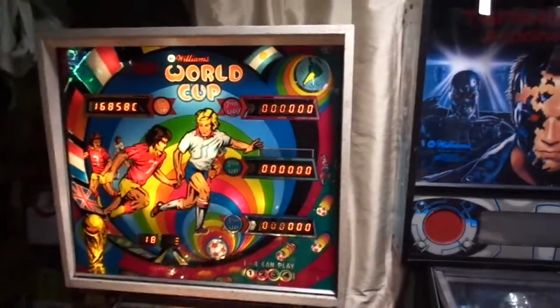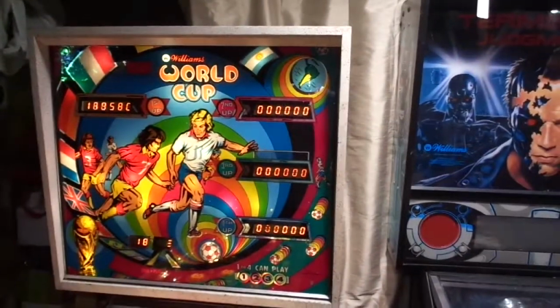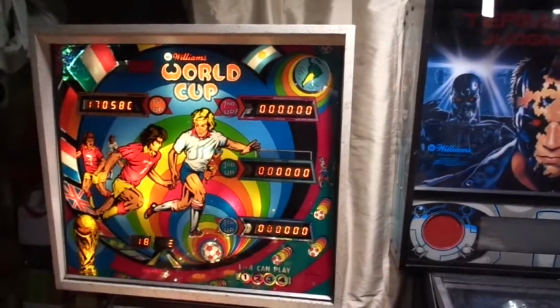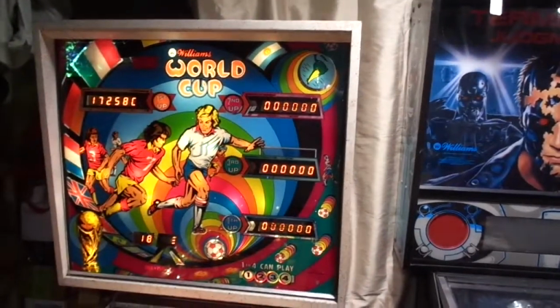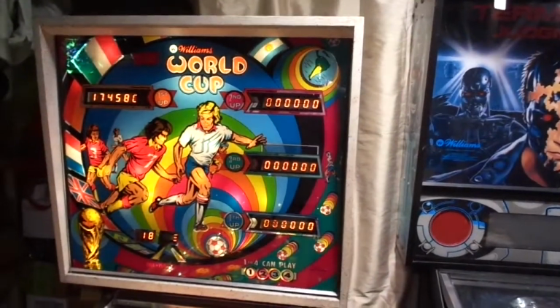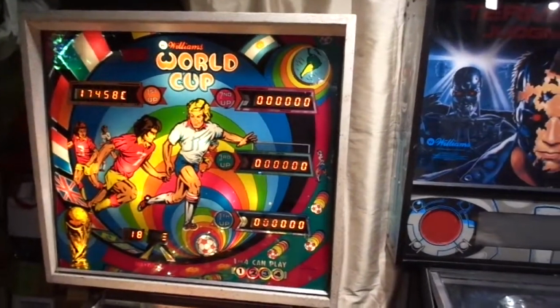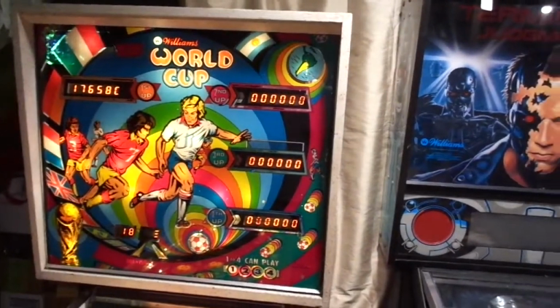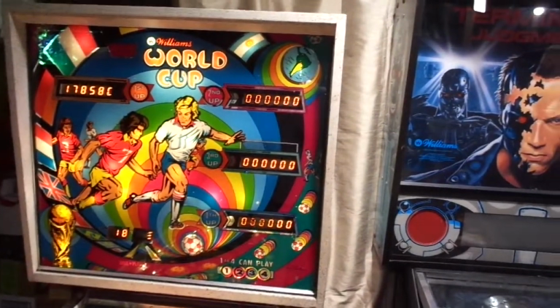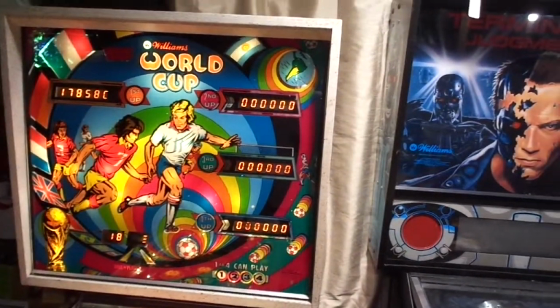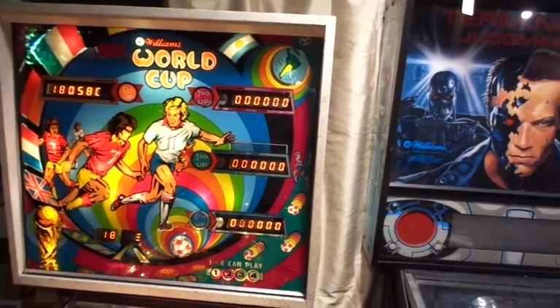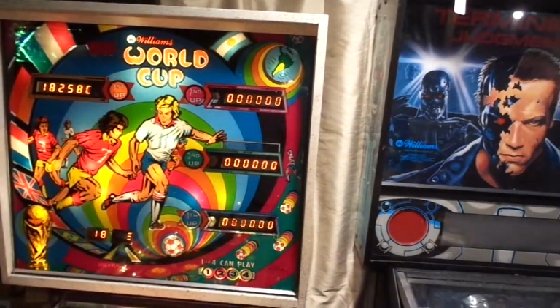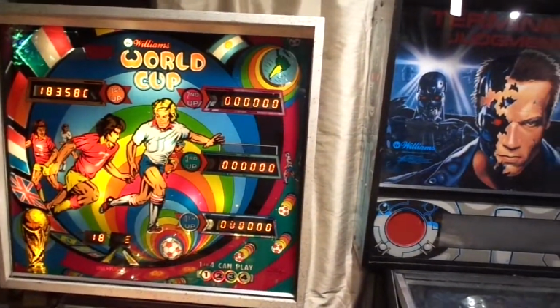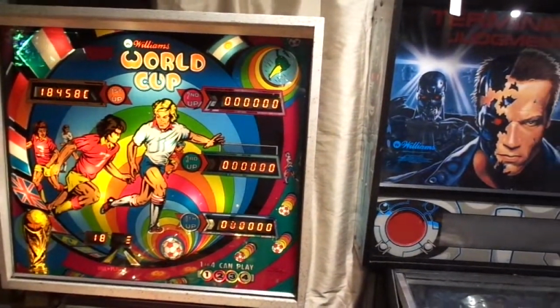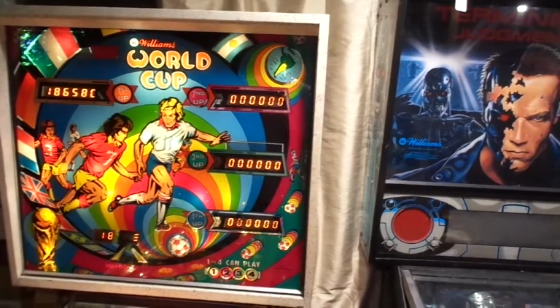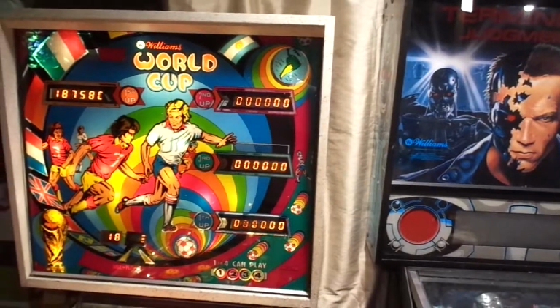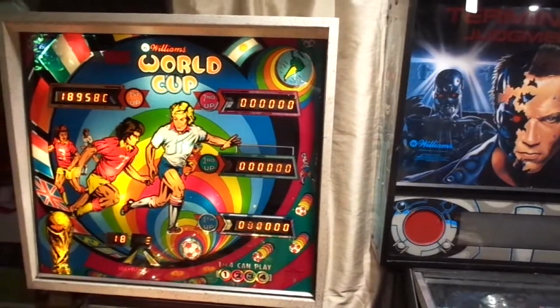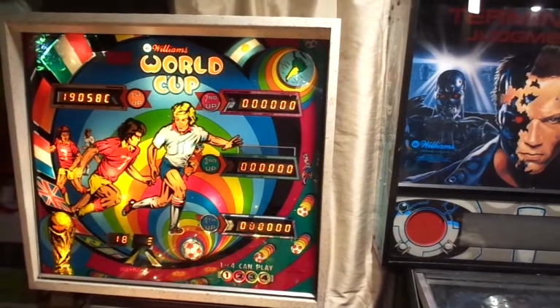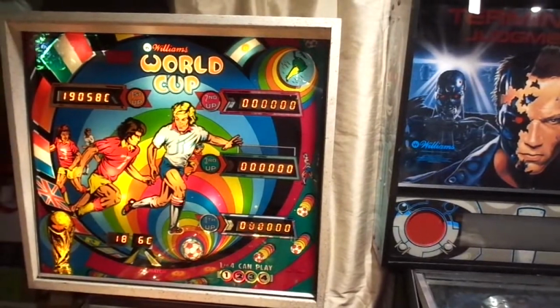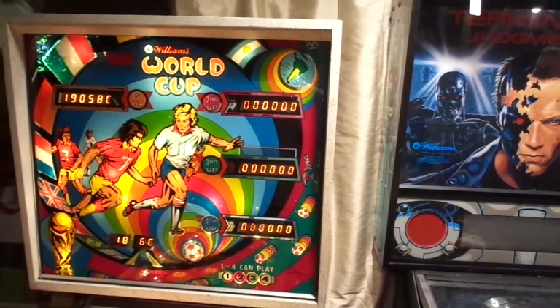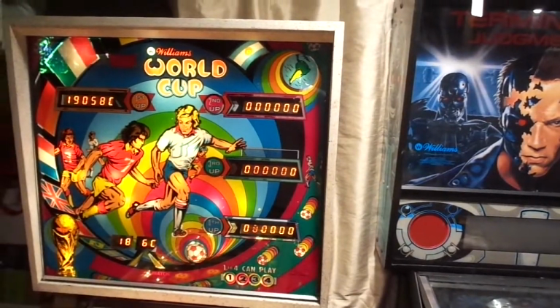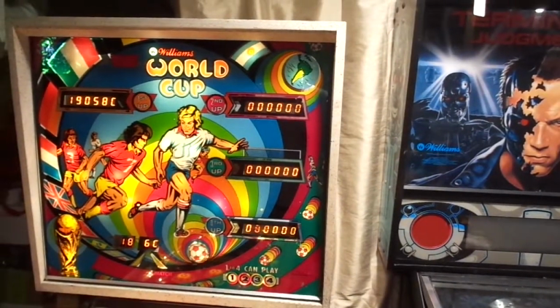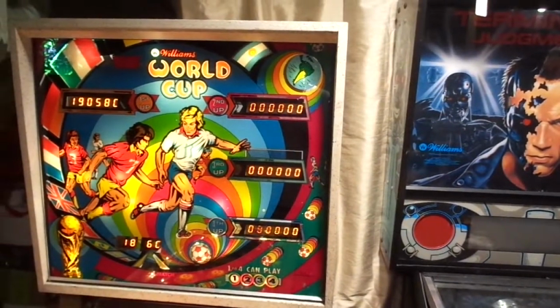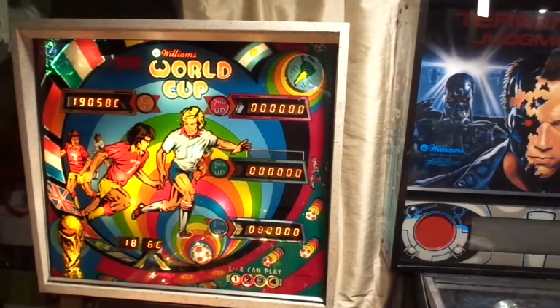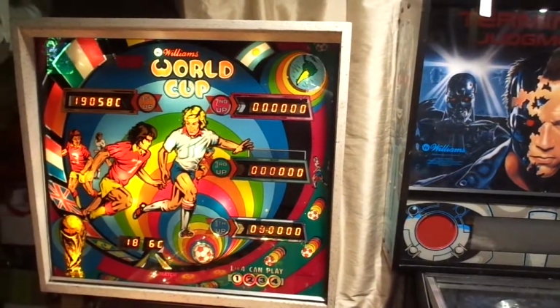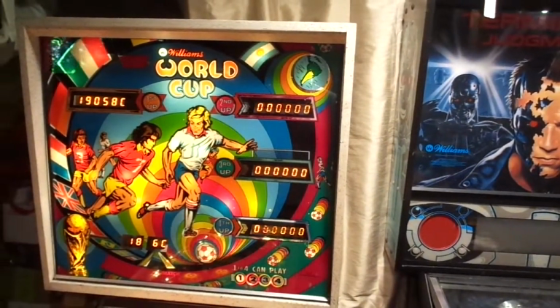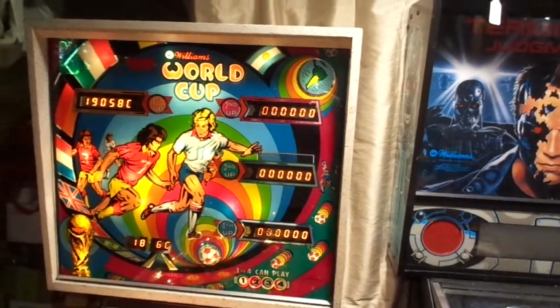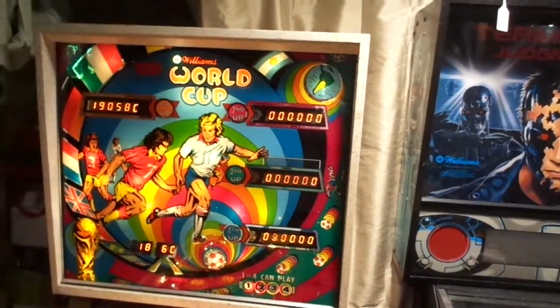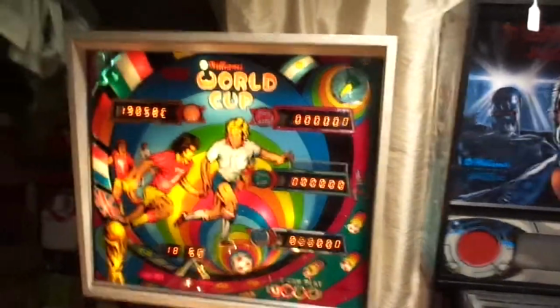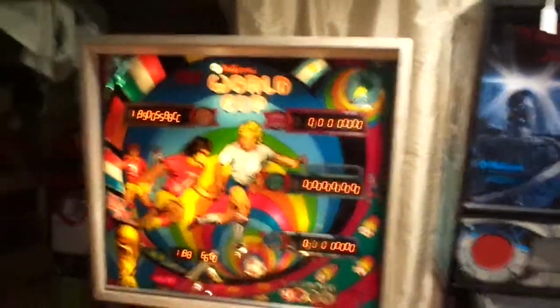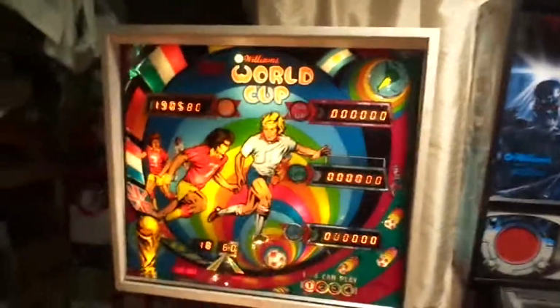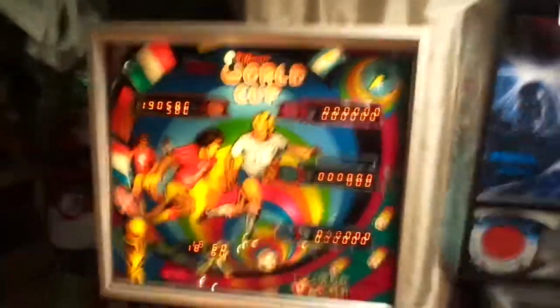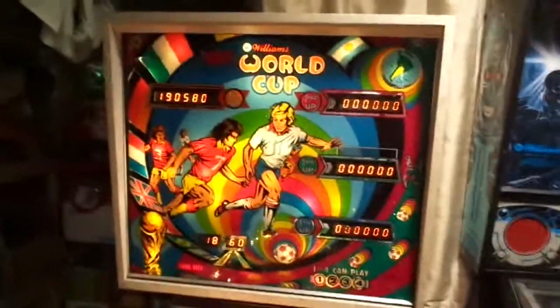A free game right there — 160. Take that. And cute little sounds.